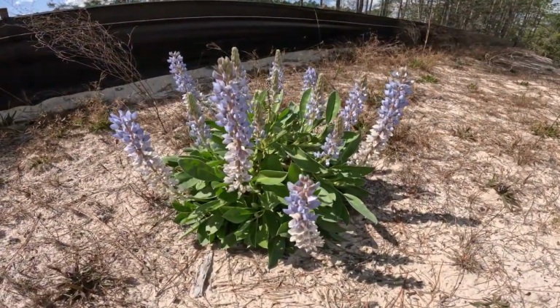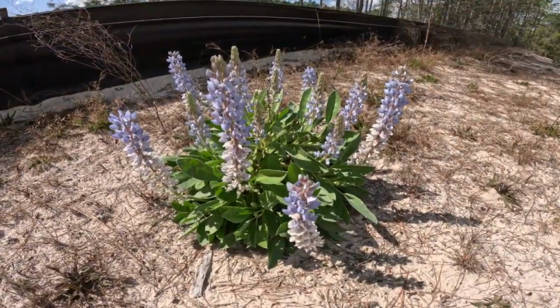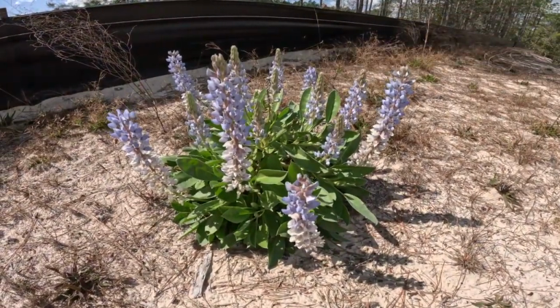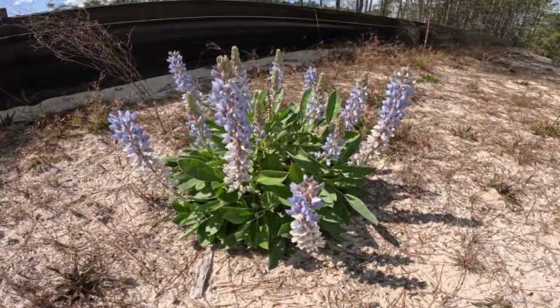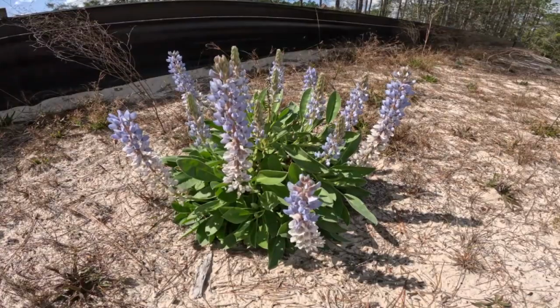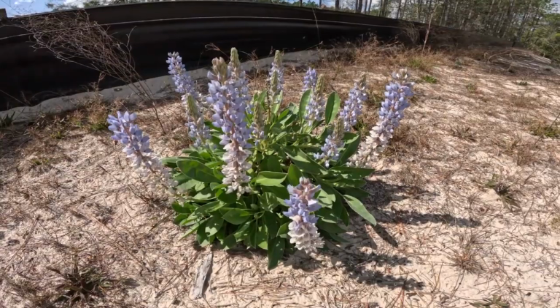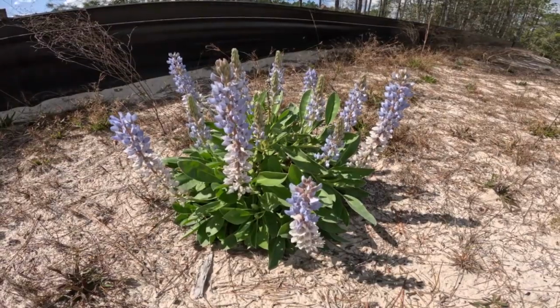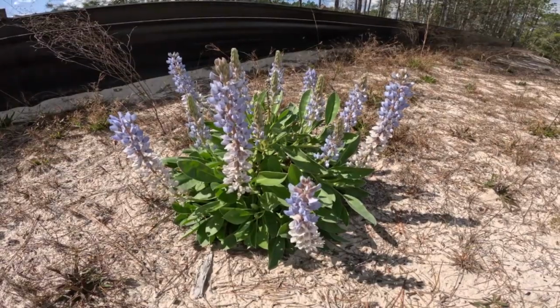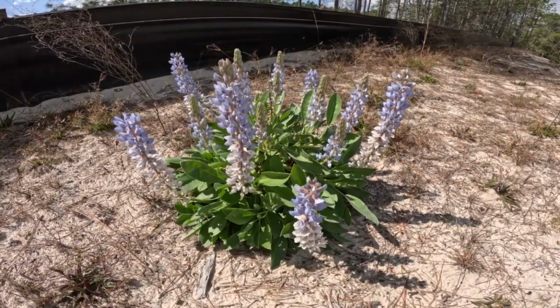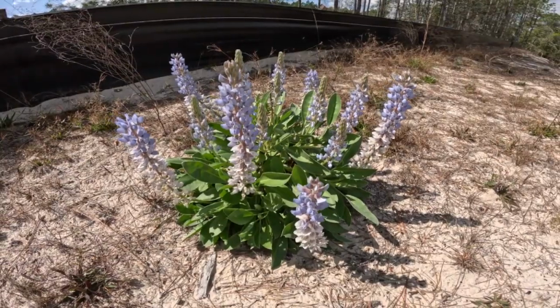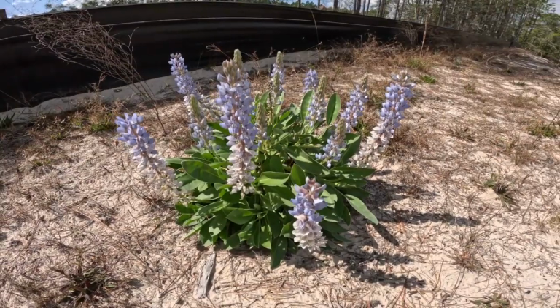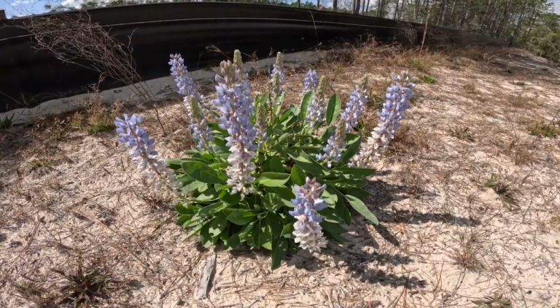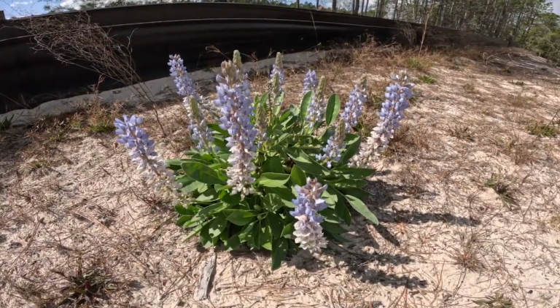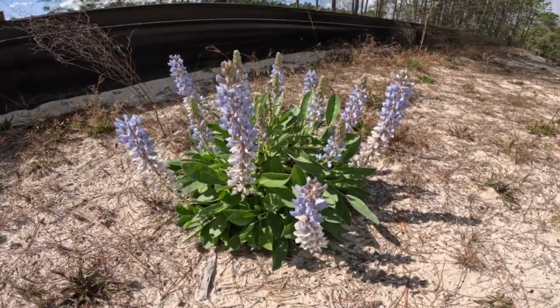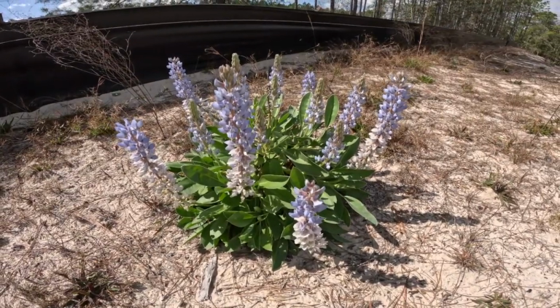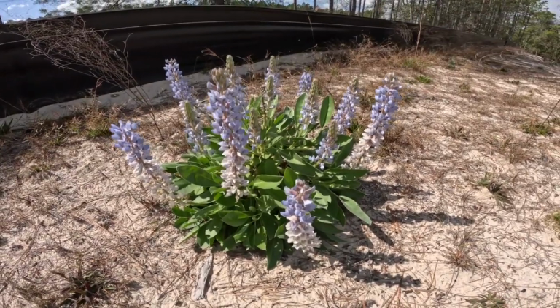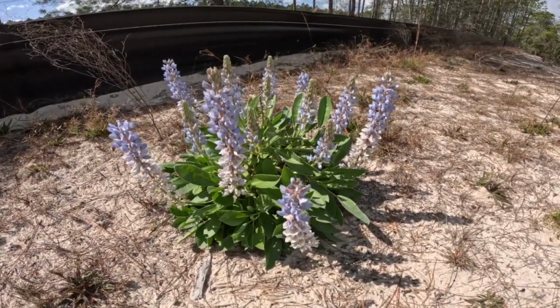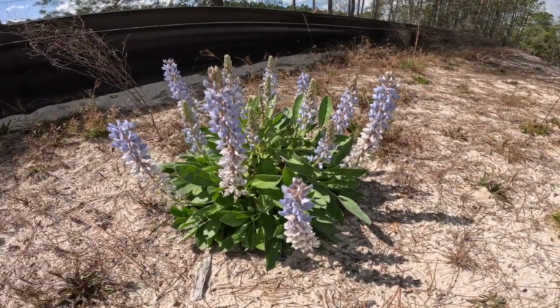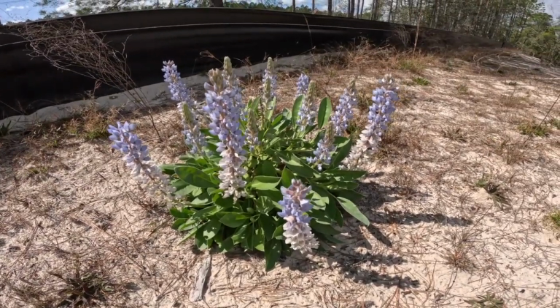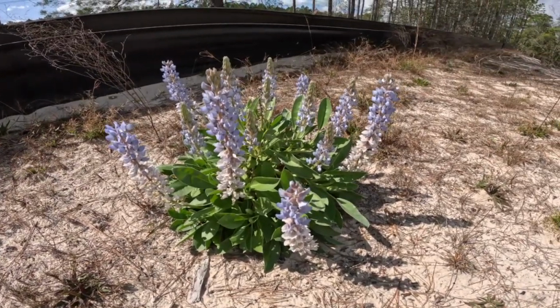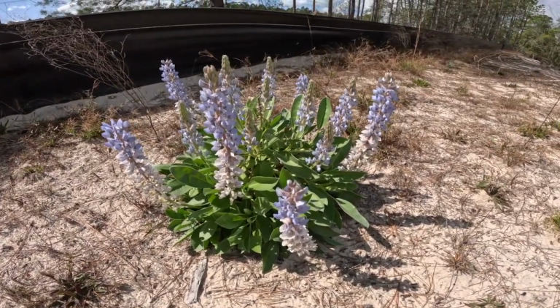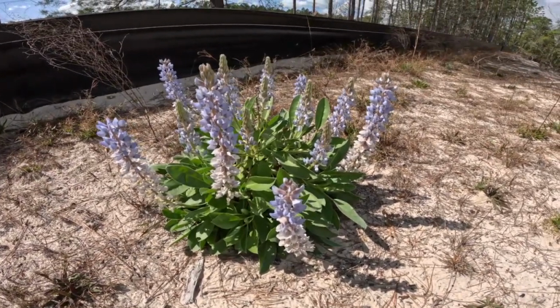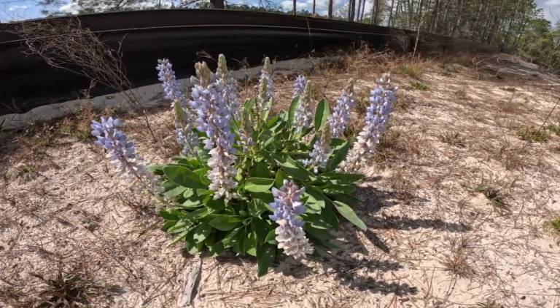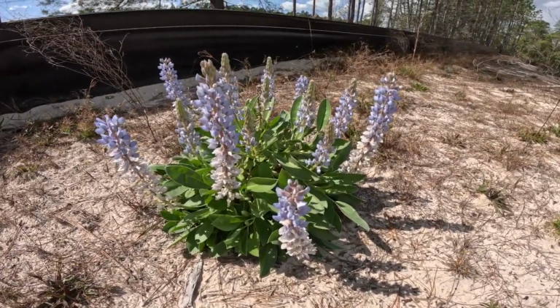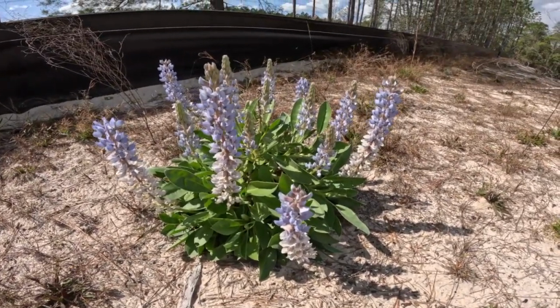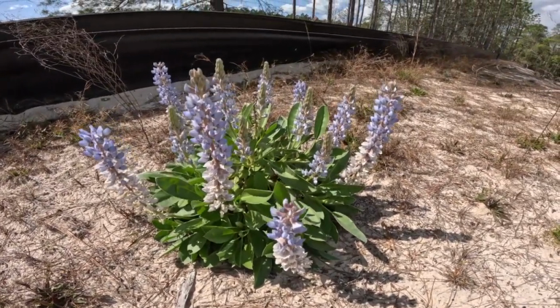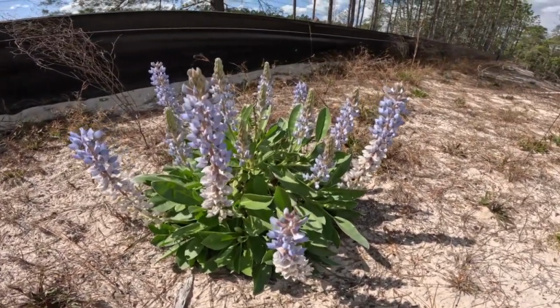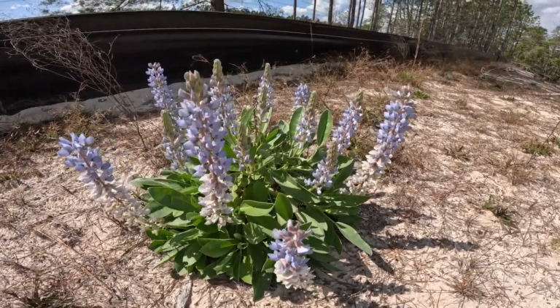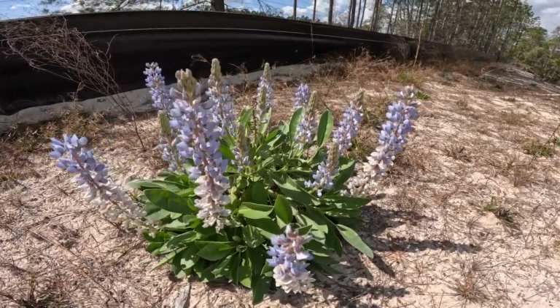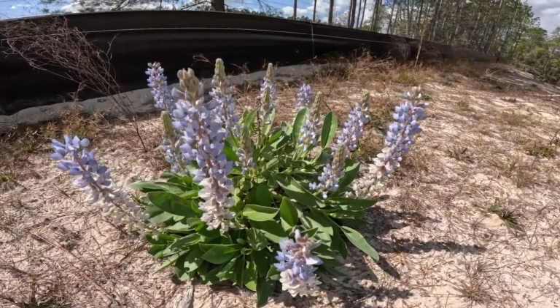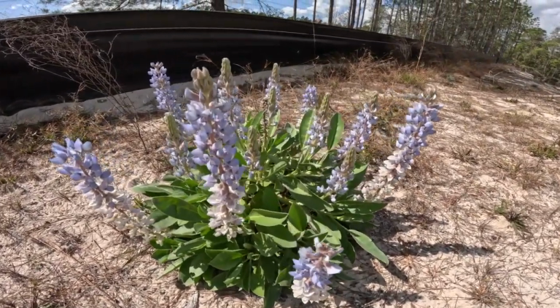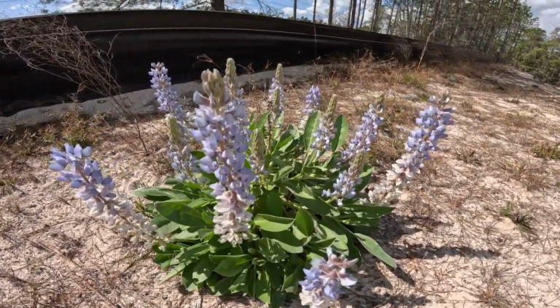Look at this cool flower out in the middle of nowhere. It must be a real Florida native.